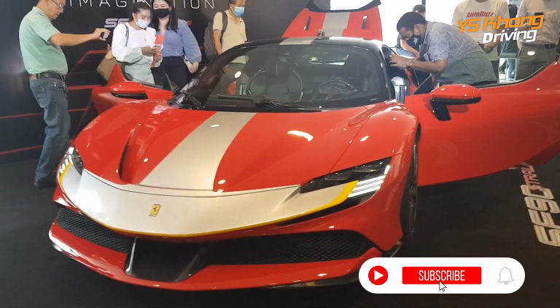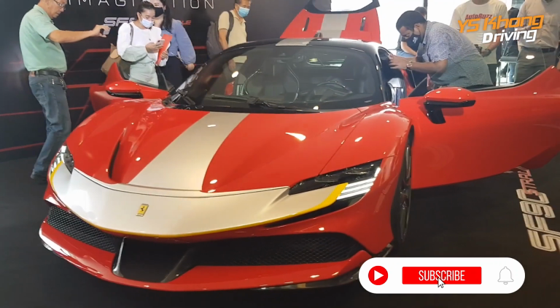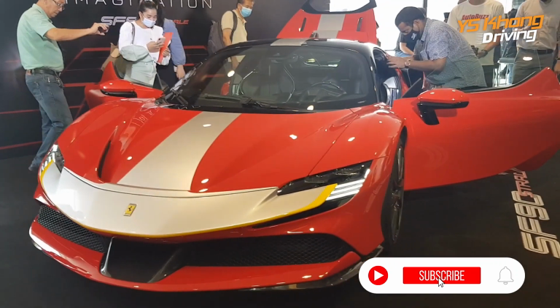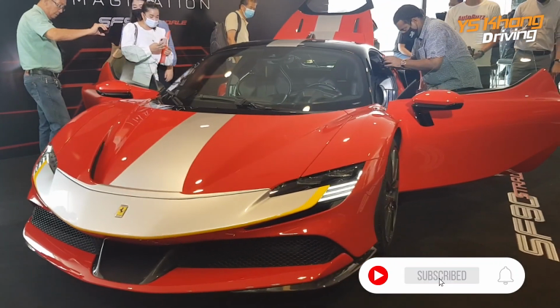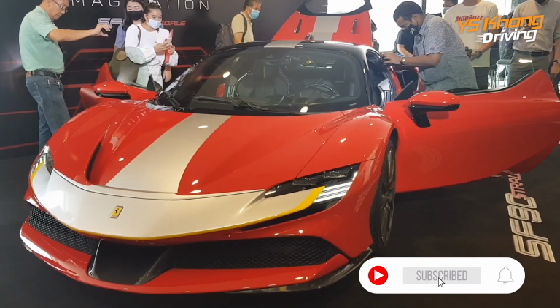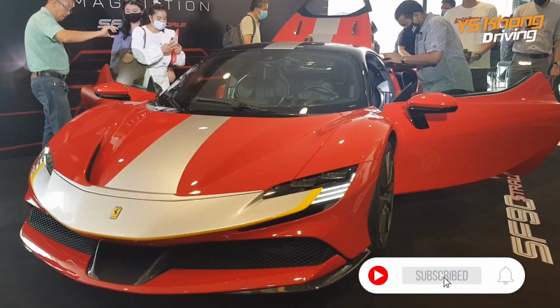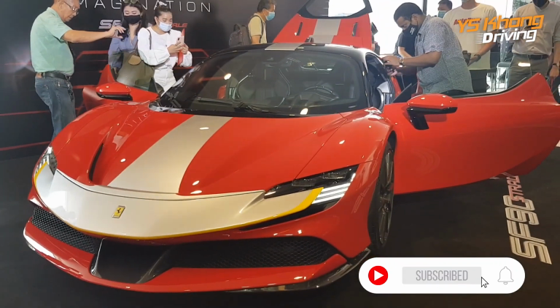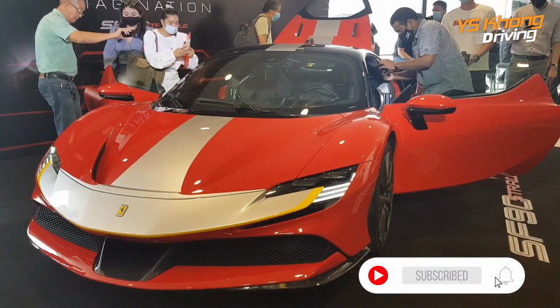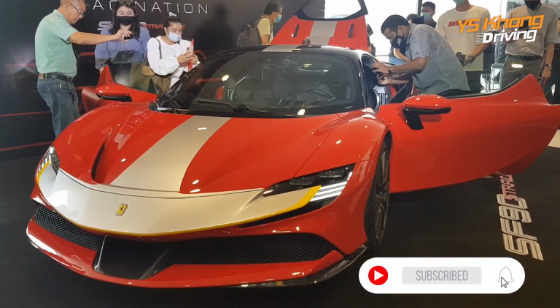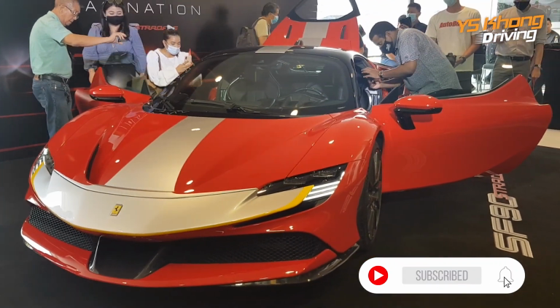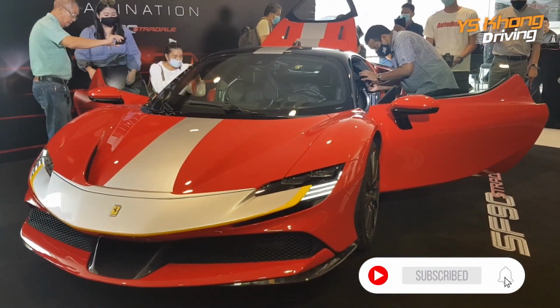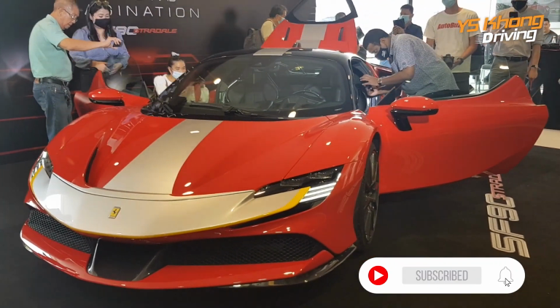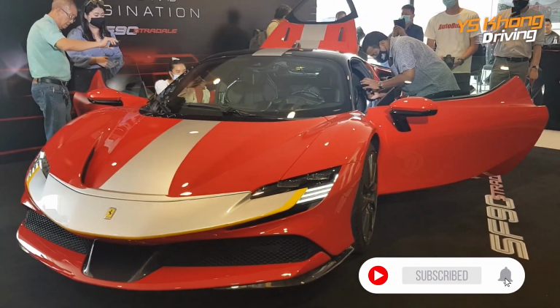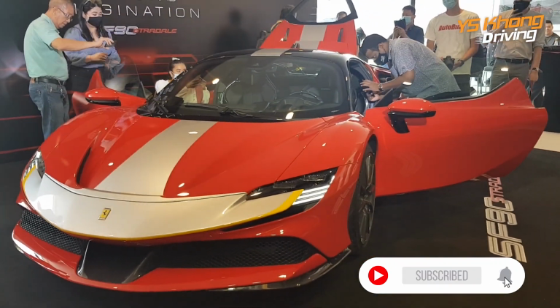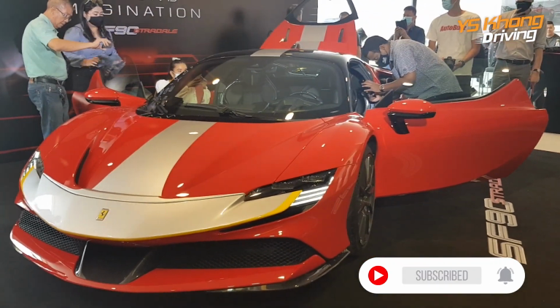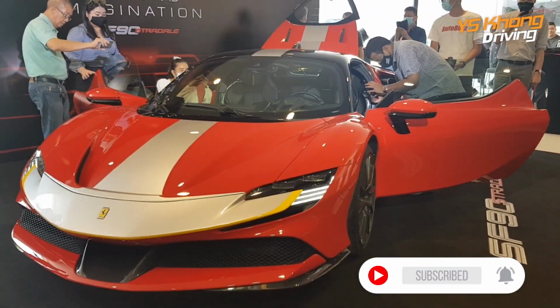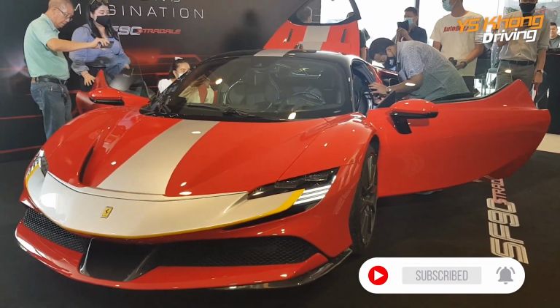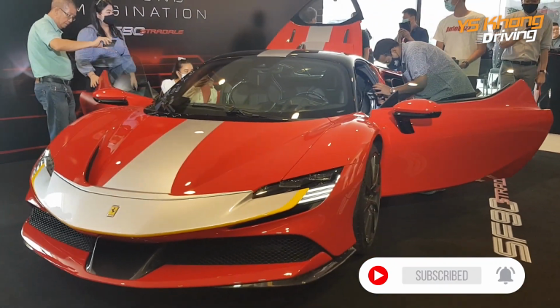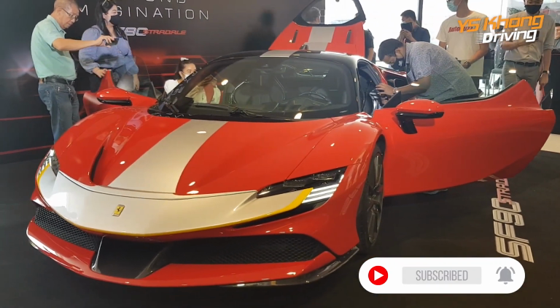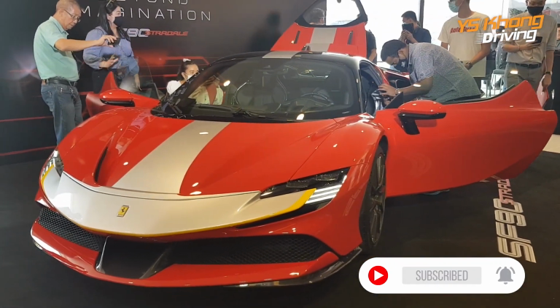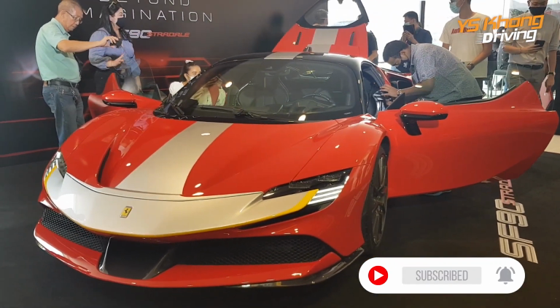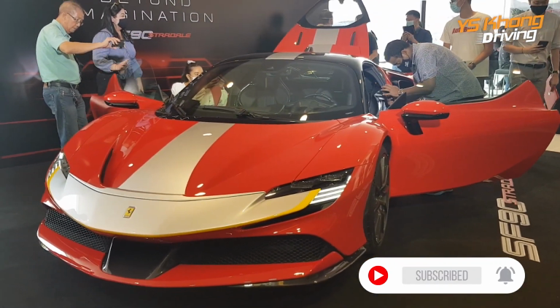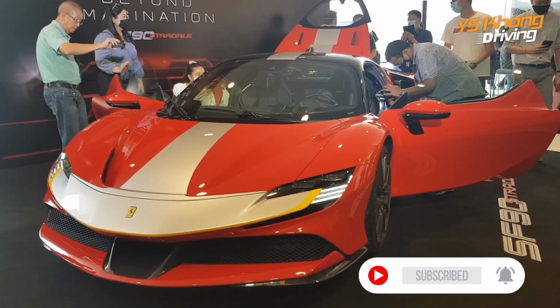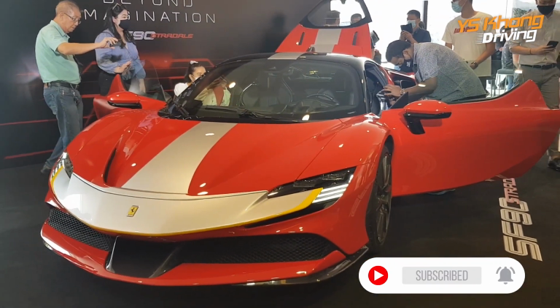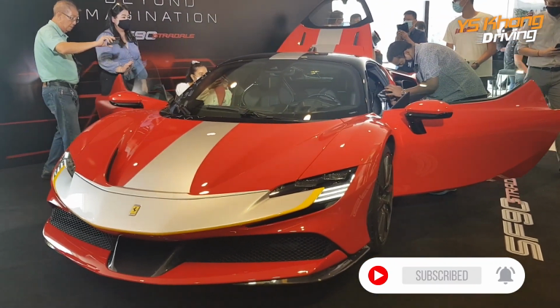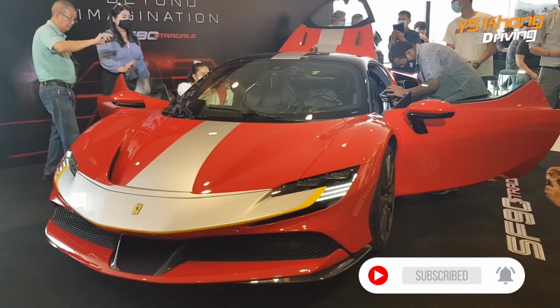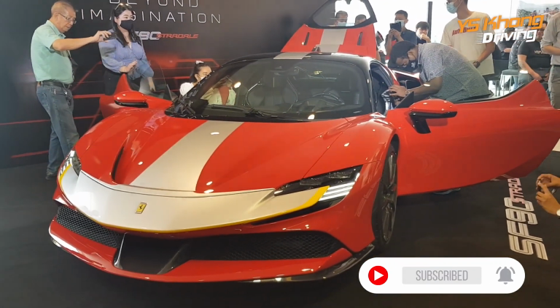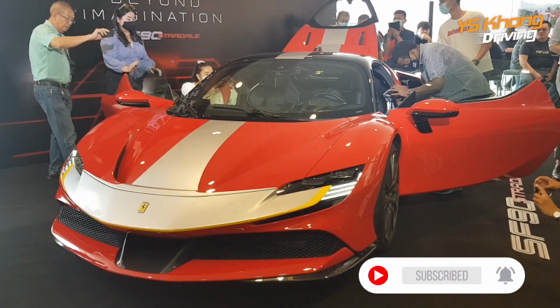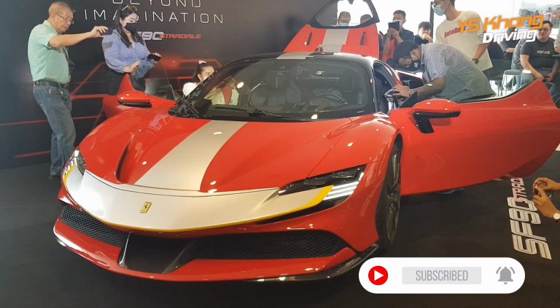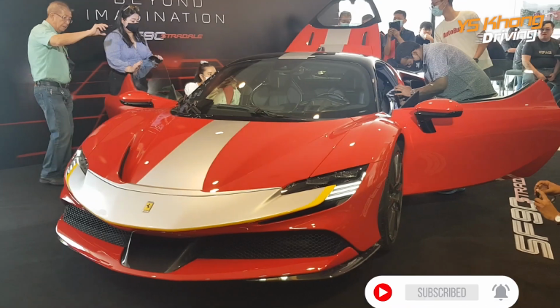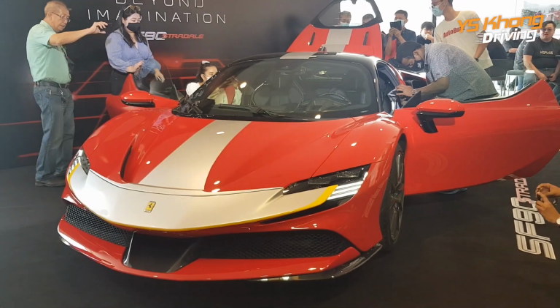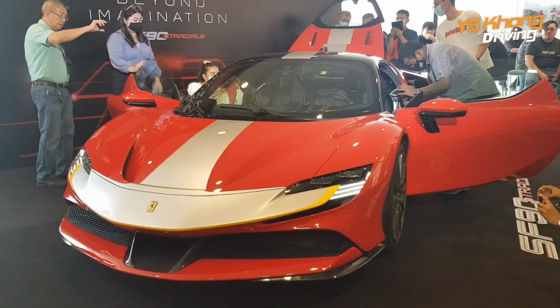That's it for the Ferrari SF90 Stradale. Till we meet again. Bye-bye.